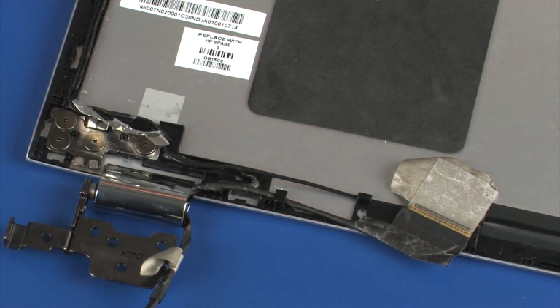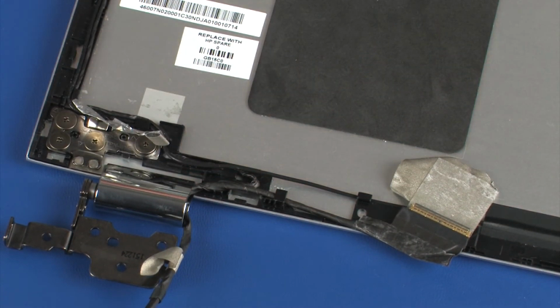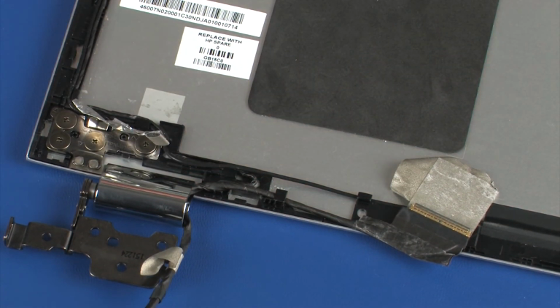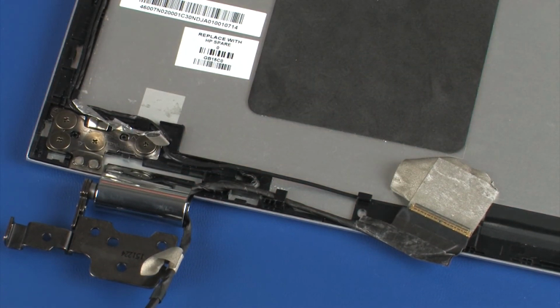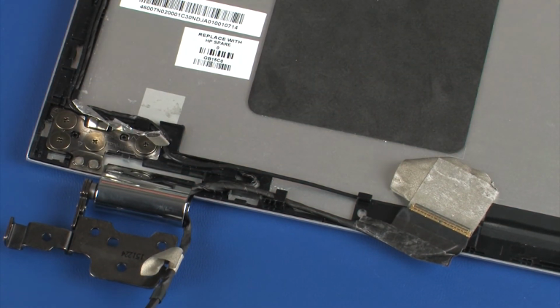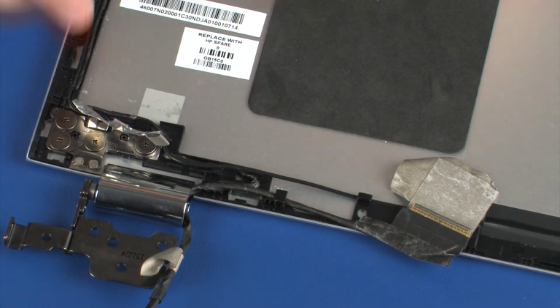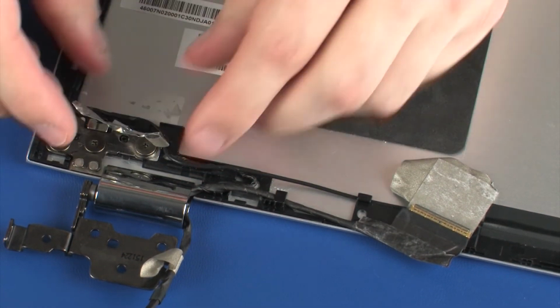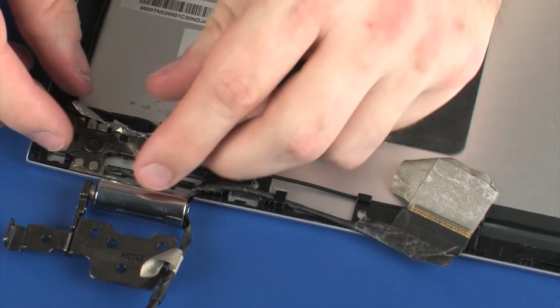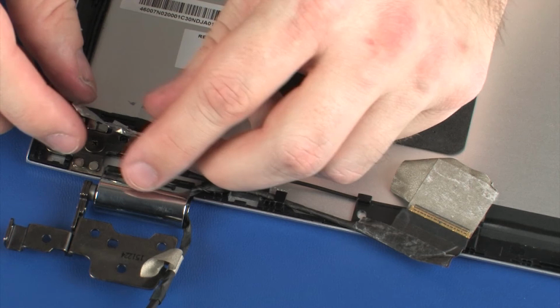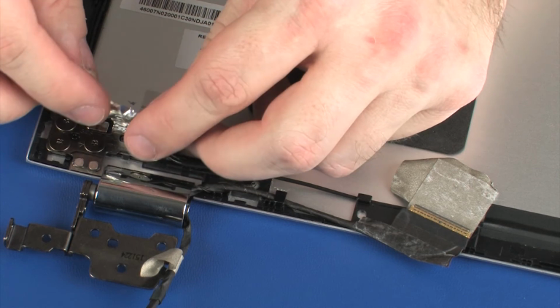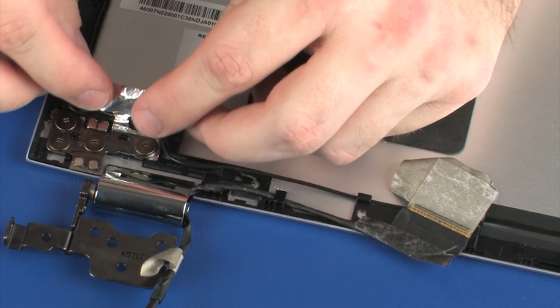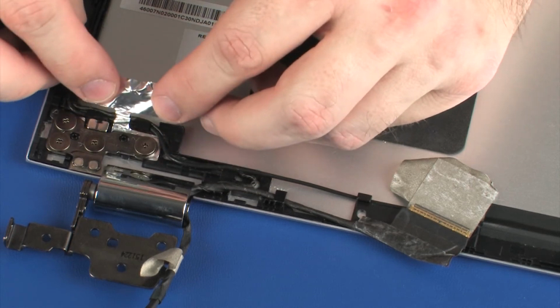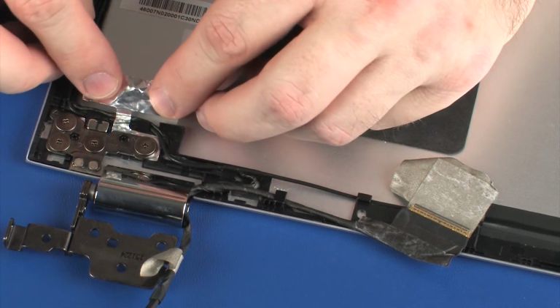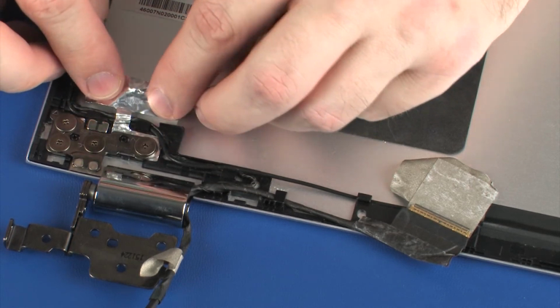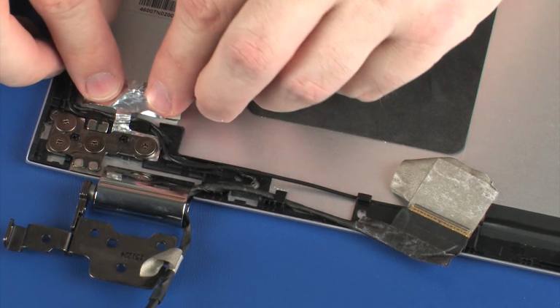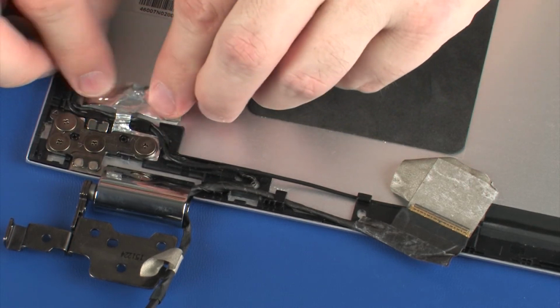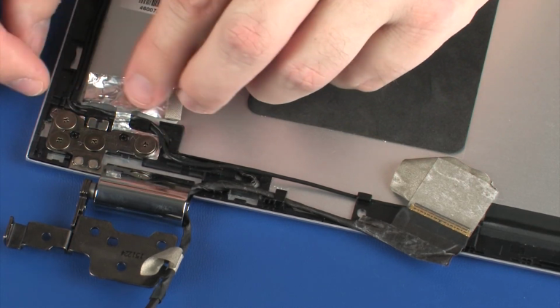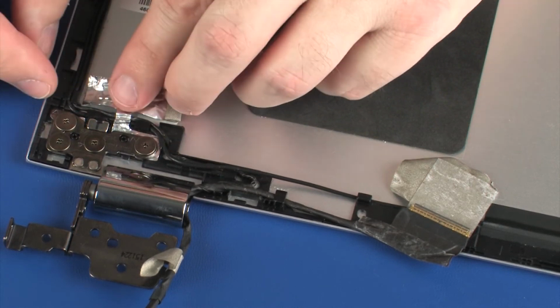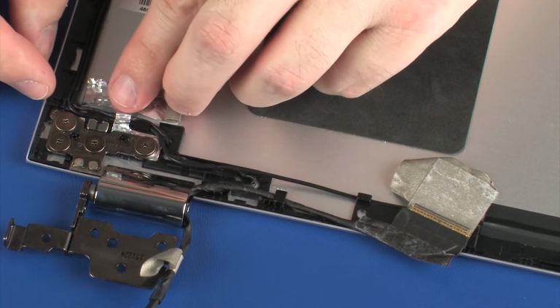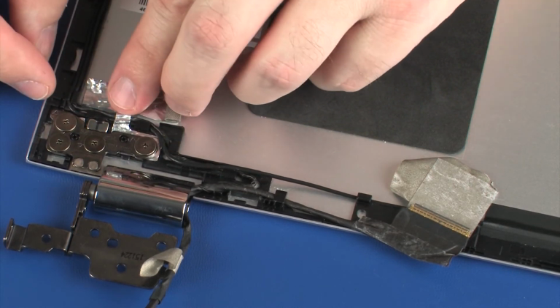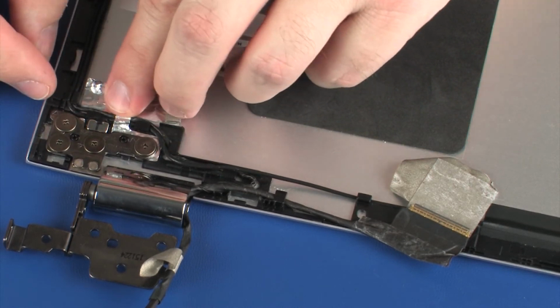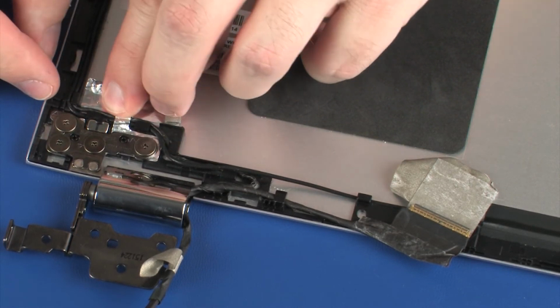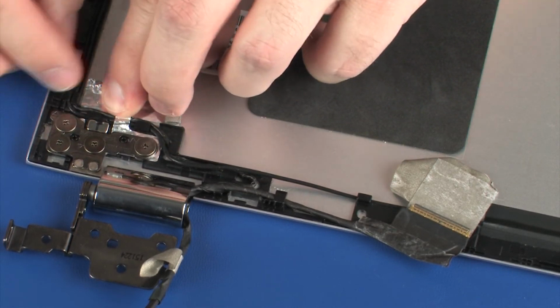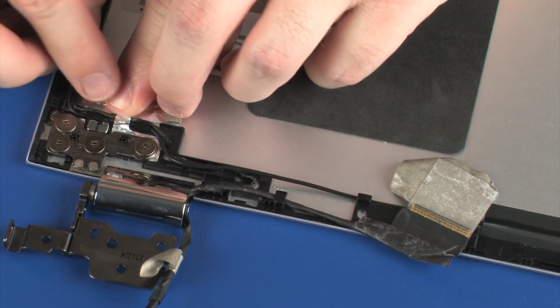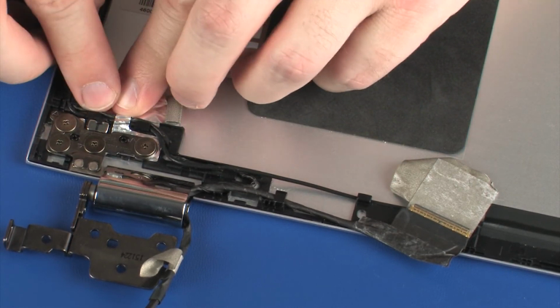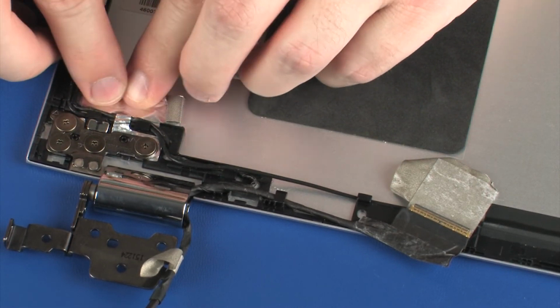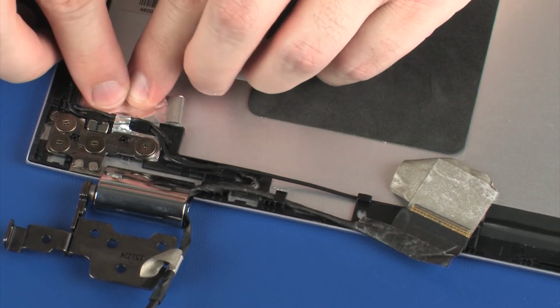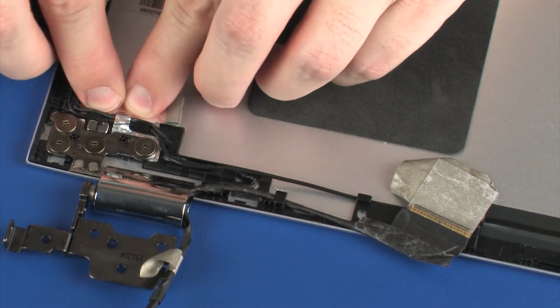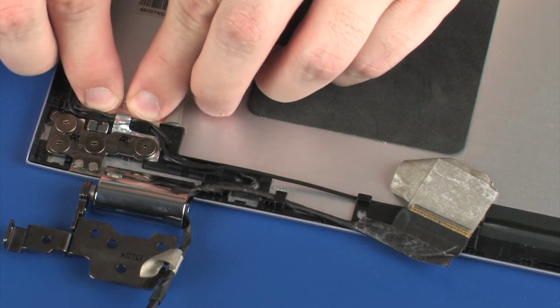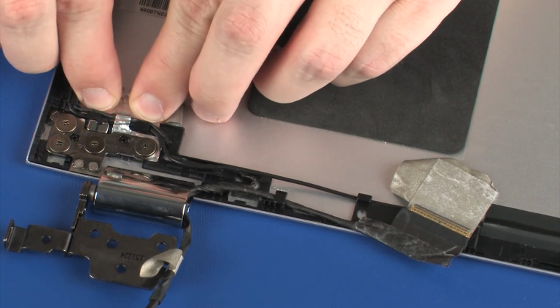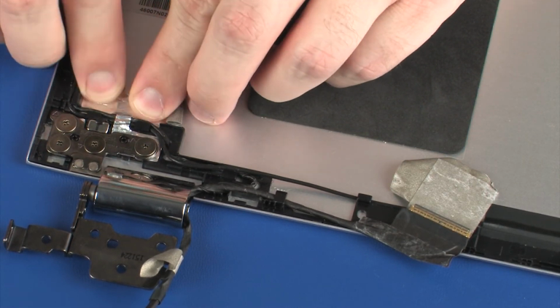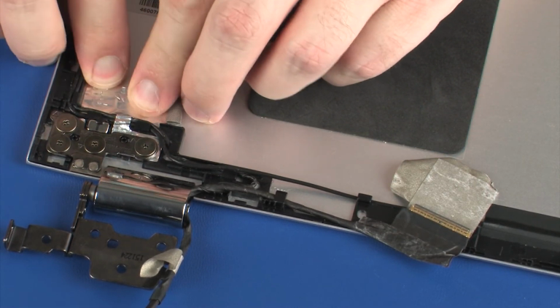Replace the metallic tape that secures the display panel cable to the display enclosure.